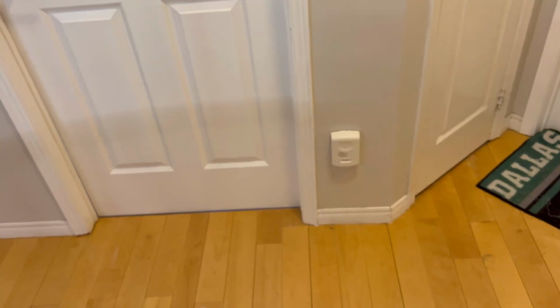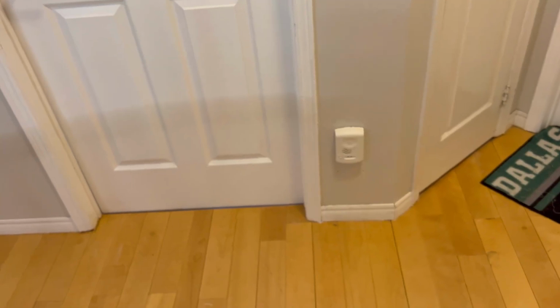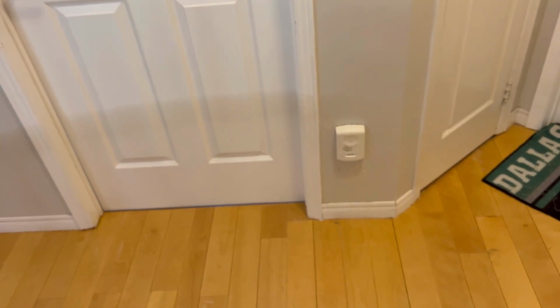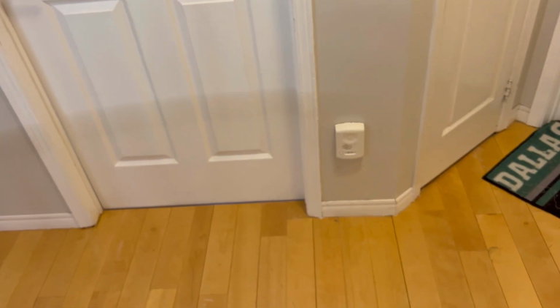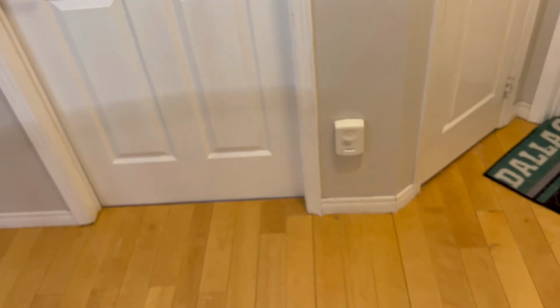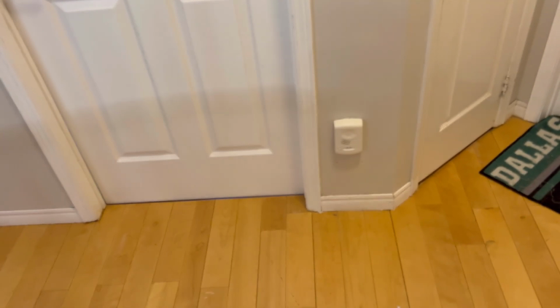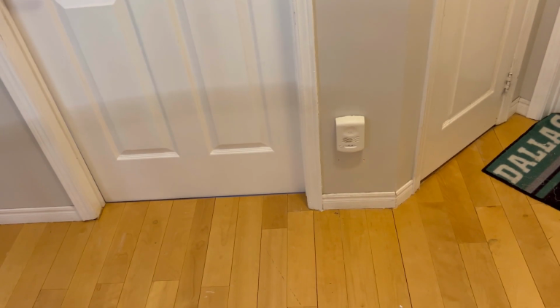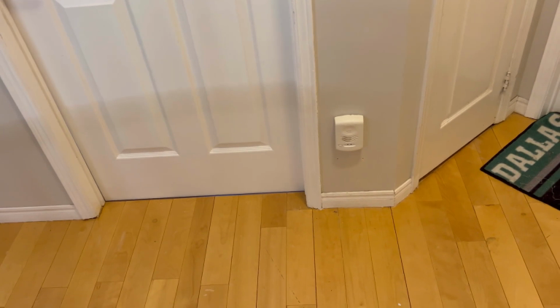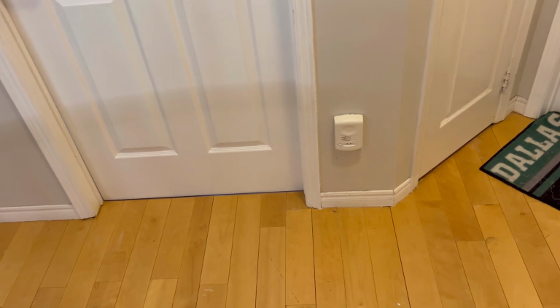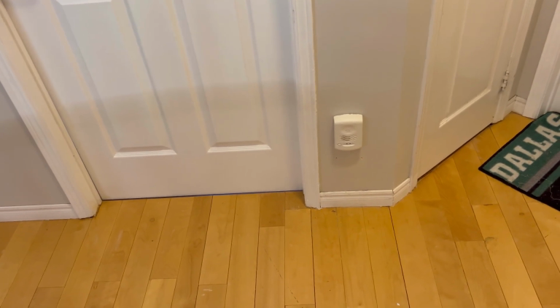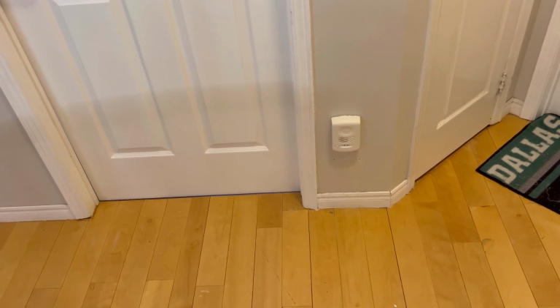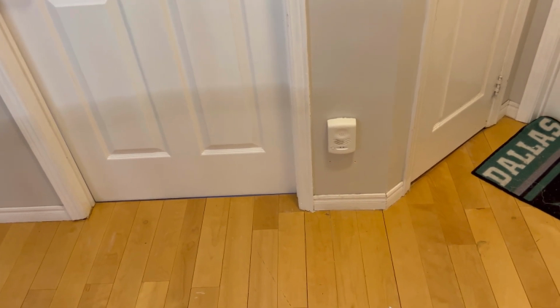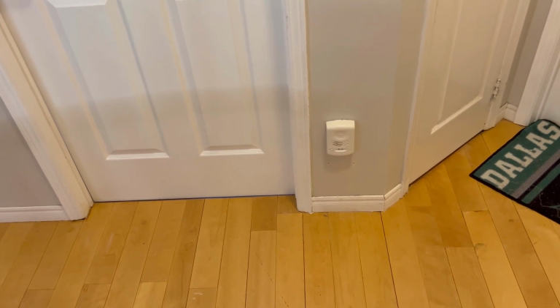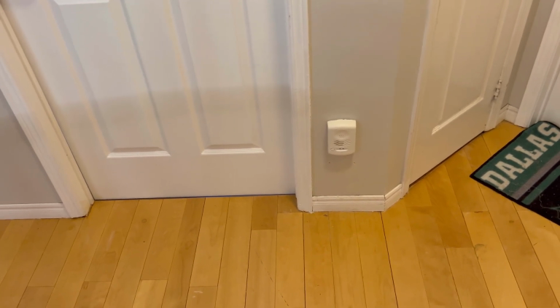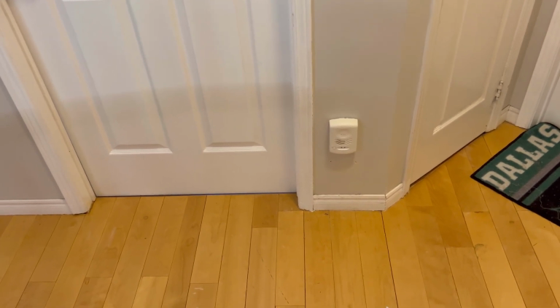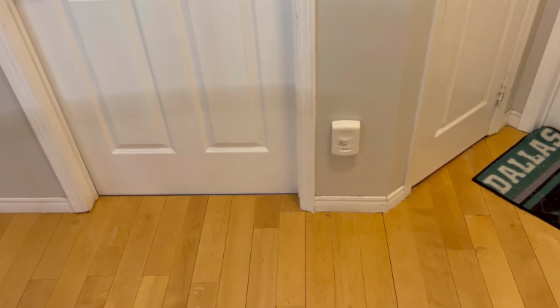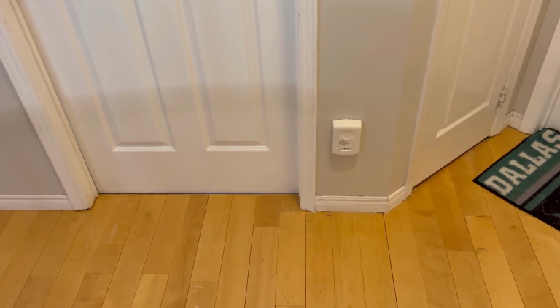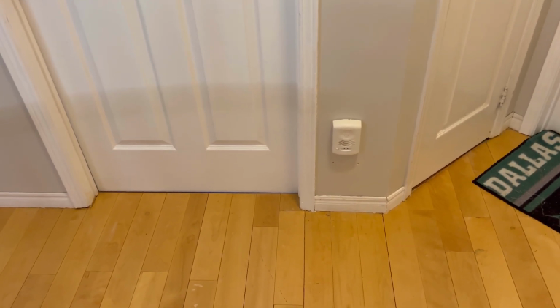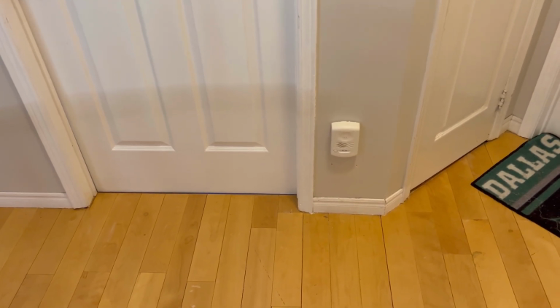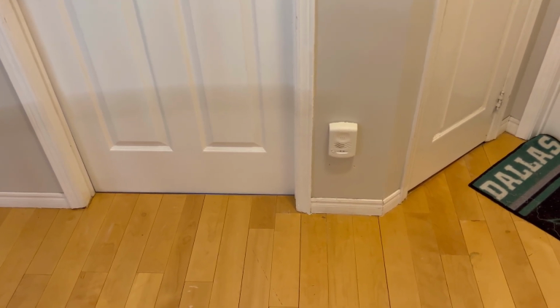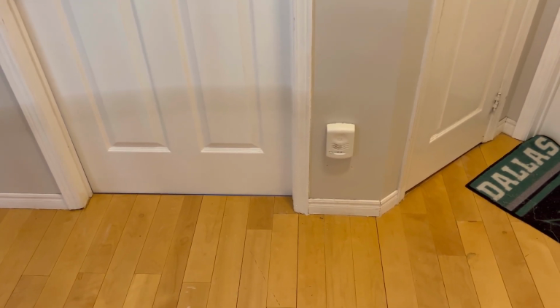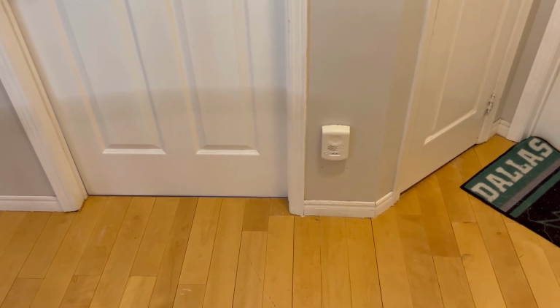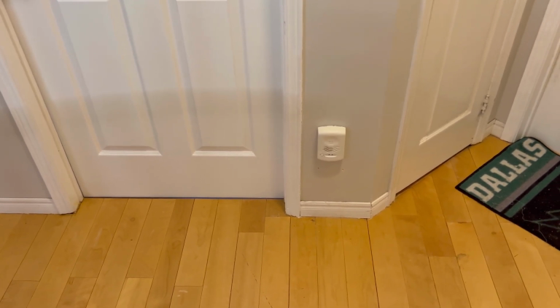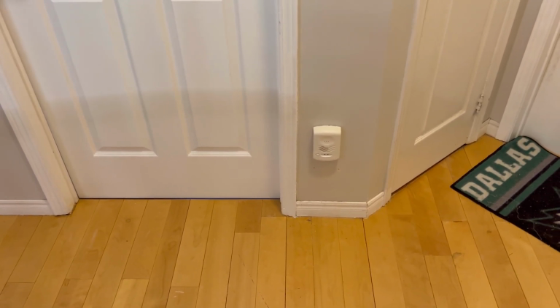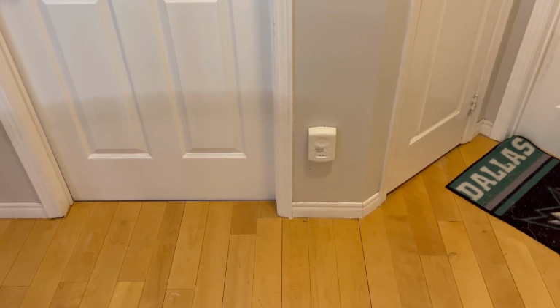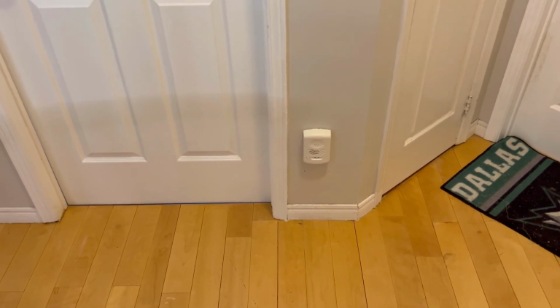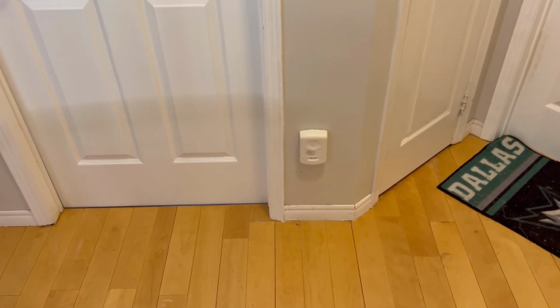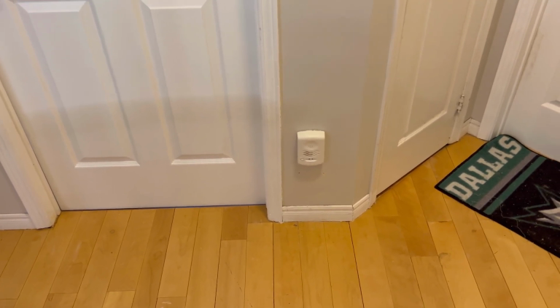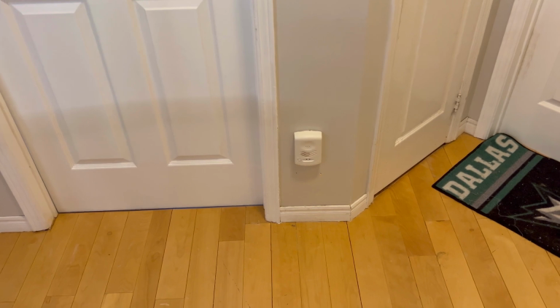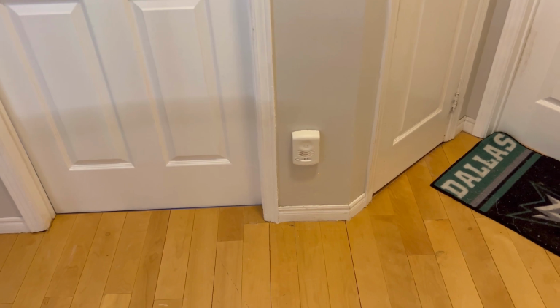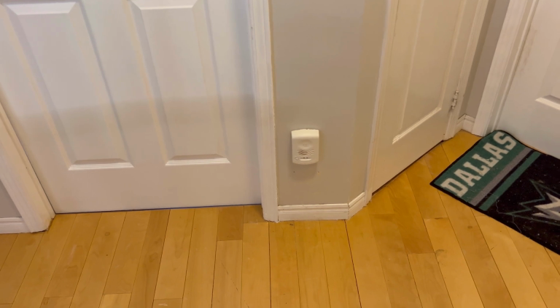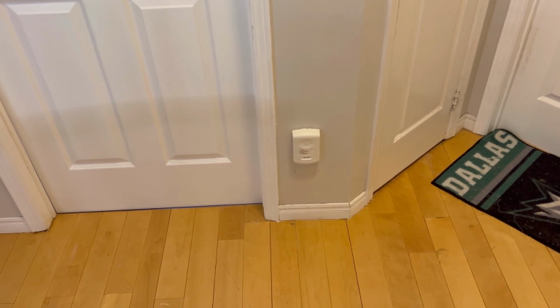Hi everyone, CG989 here, and in today's video we're going to be testing my System Sensor CO detectors.